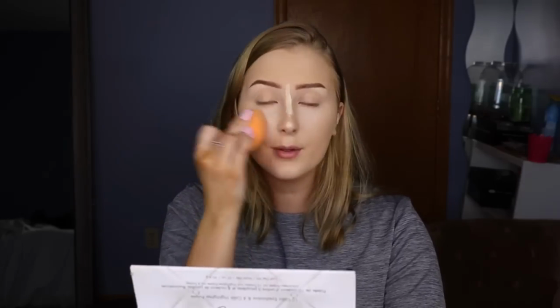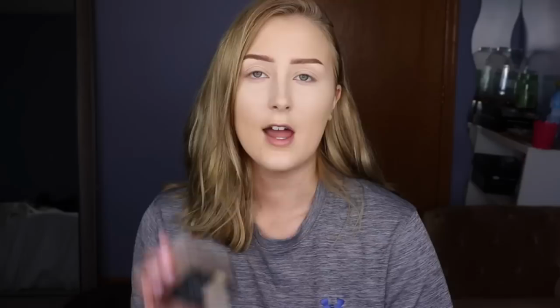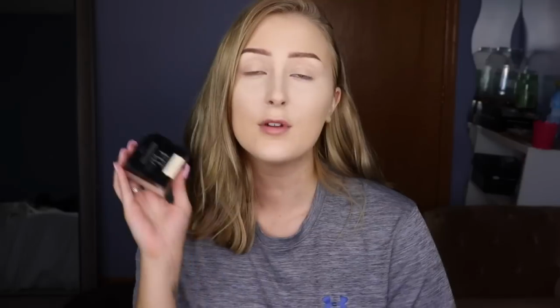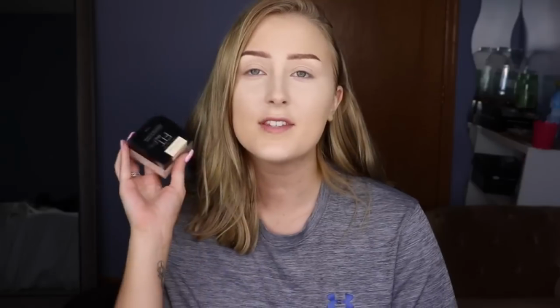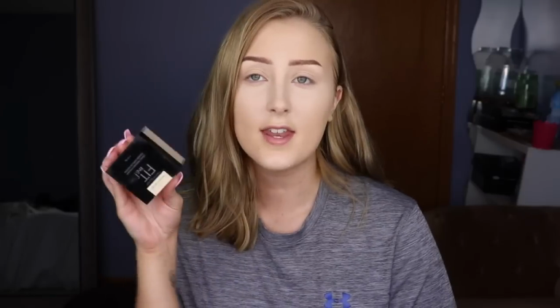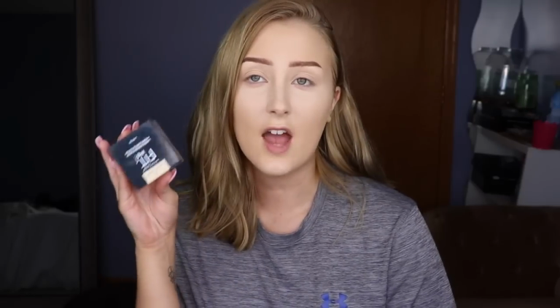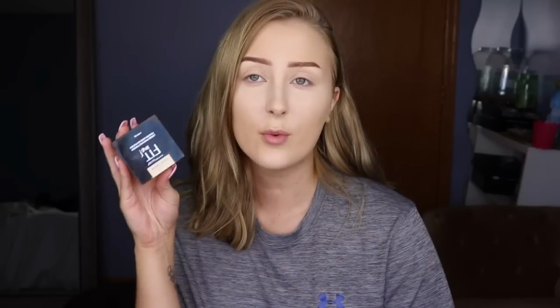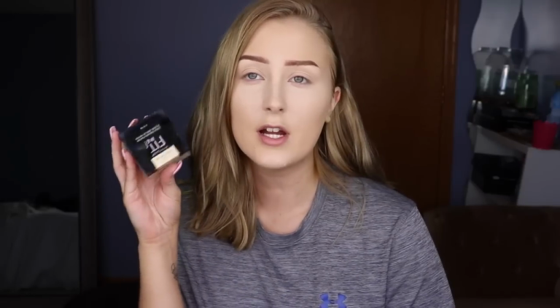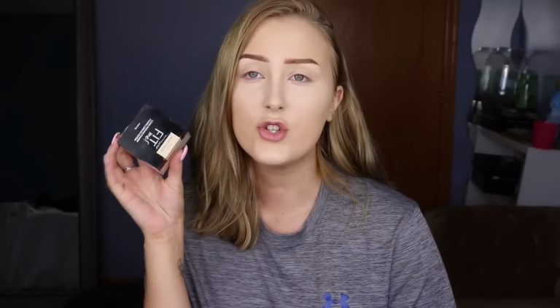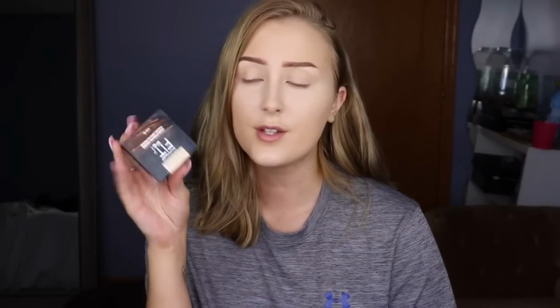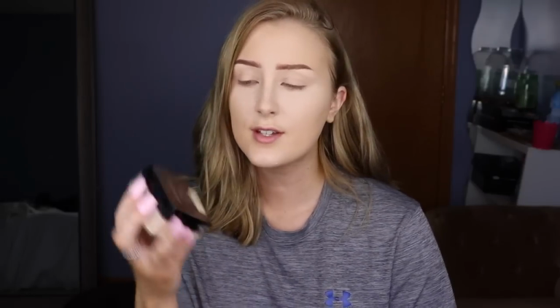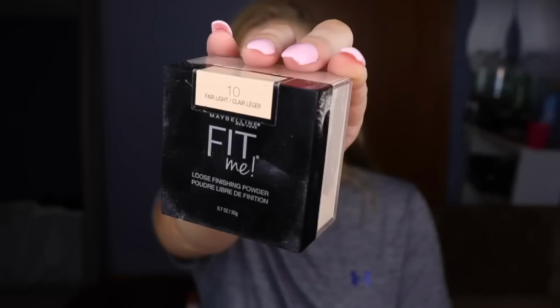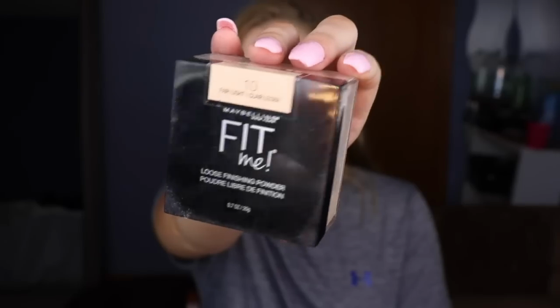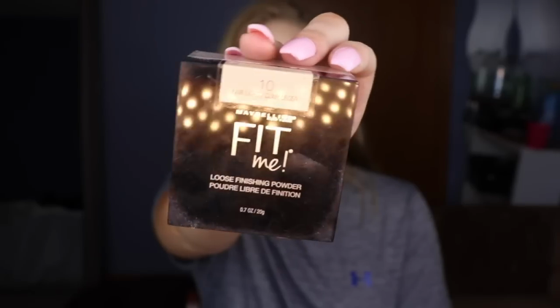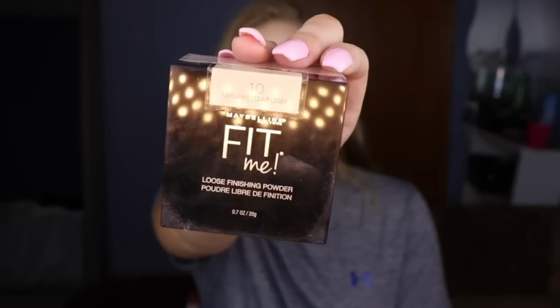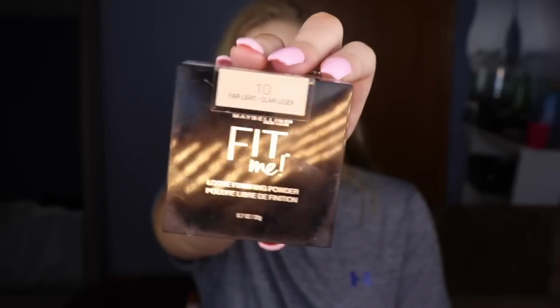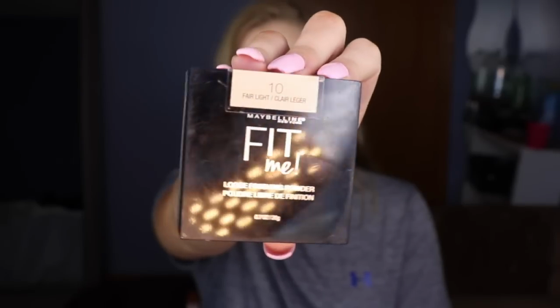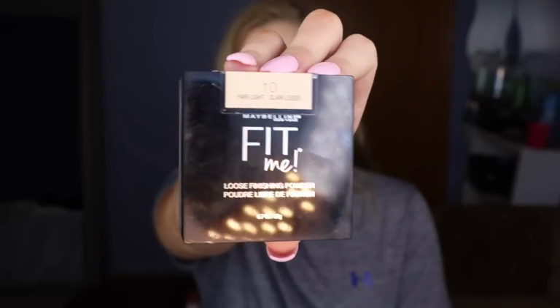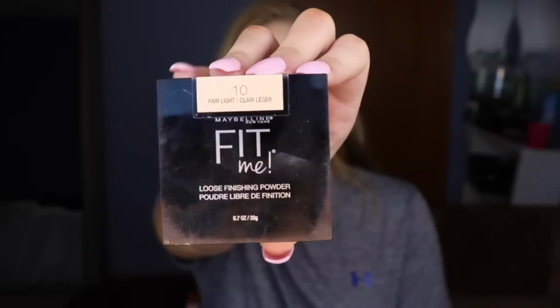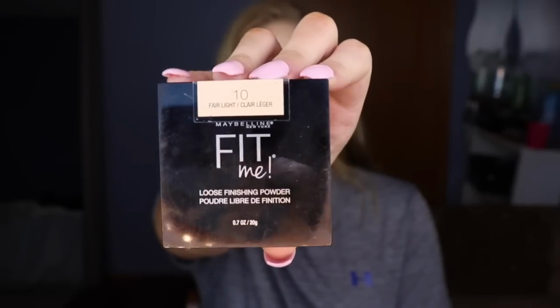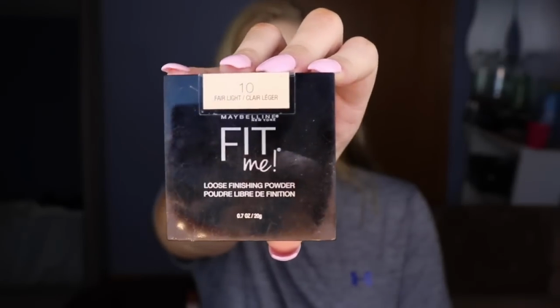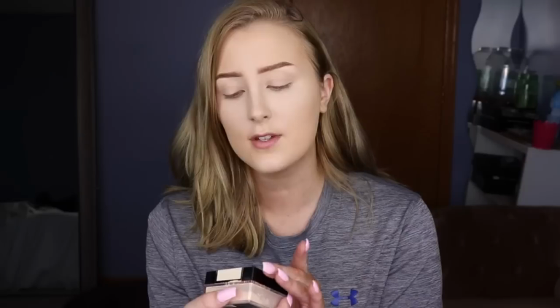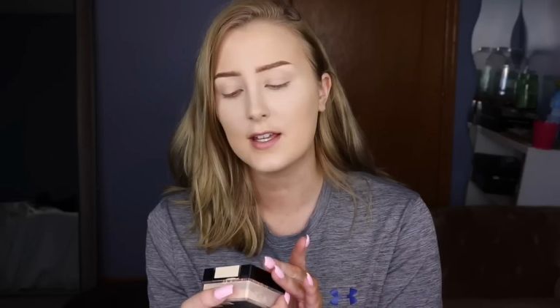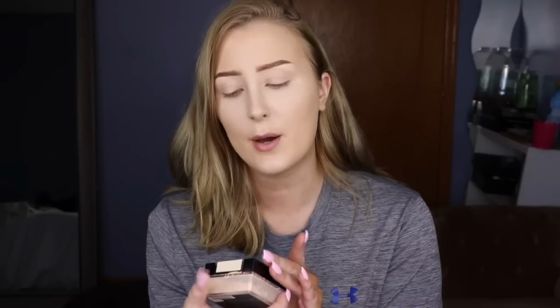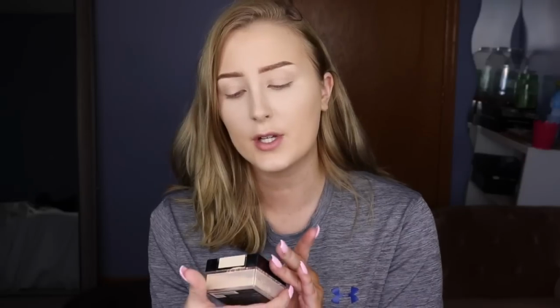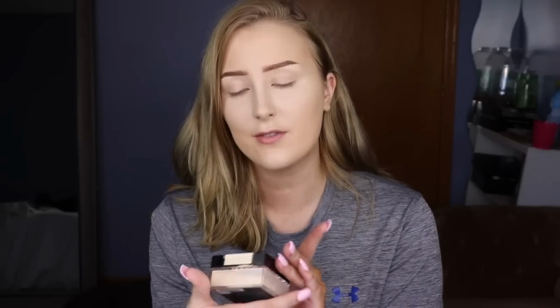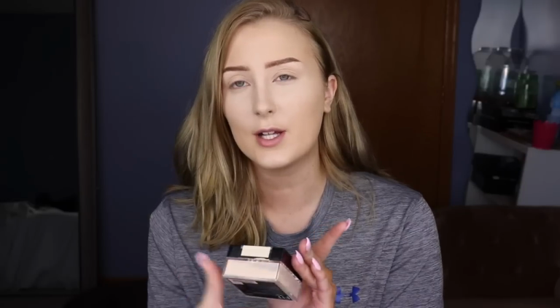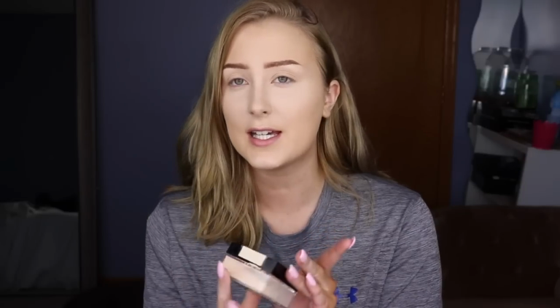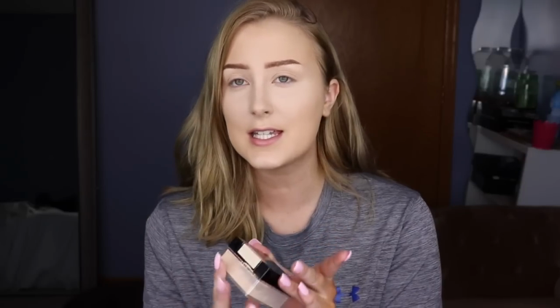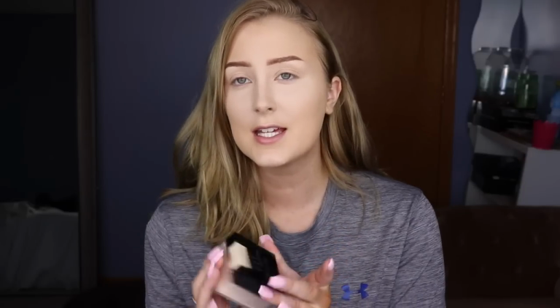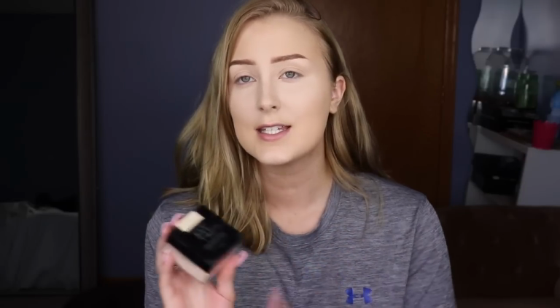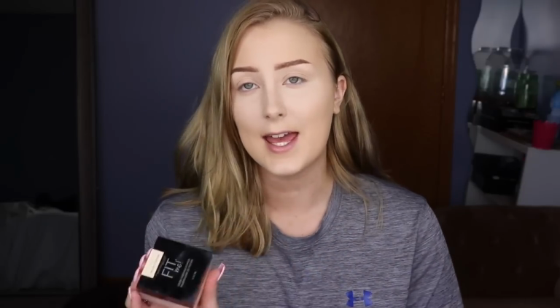I'm going to be setting everywhere I just concealed with my Maybelline Fit Me loose face powder in Fair Light 10.